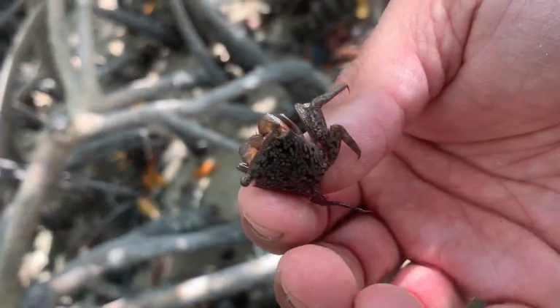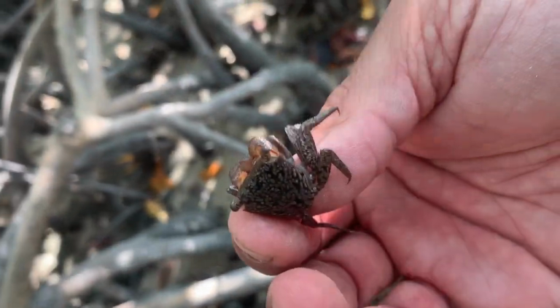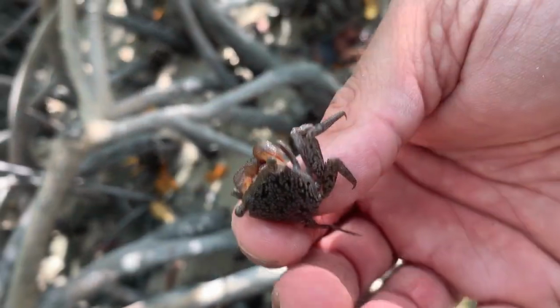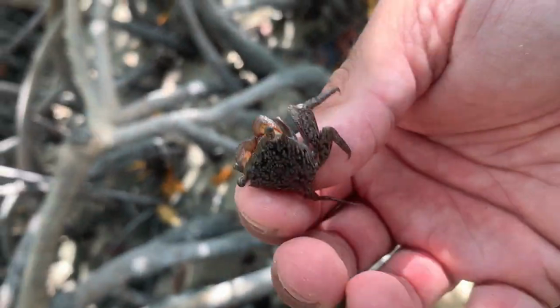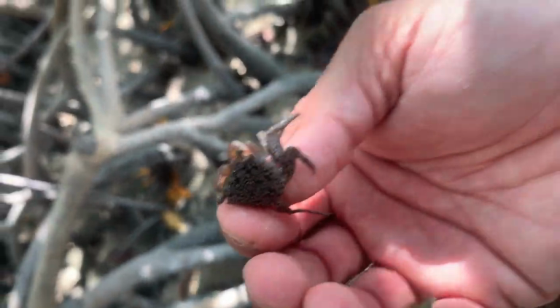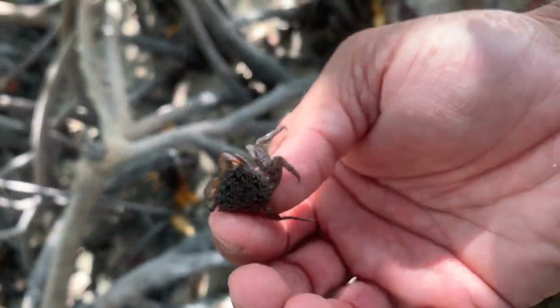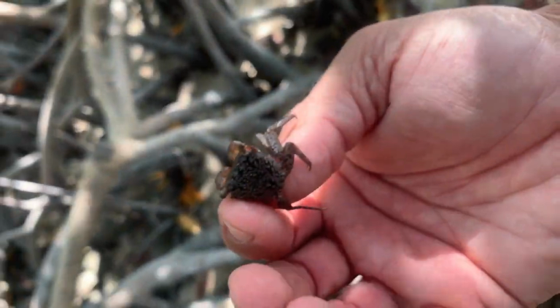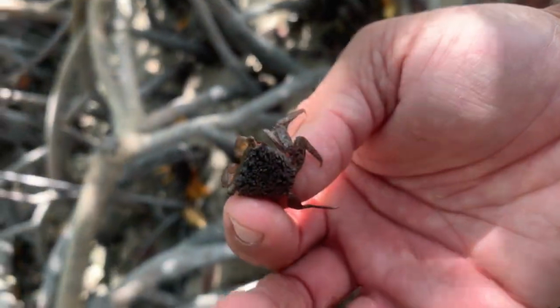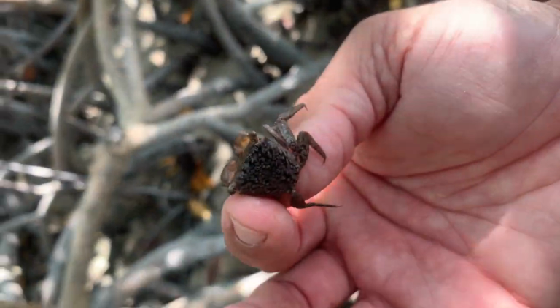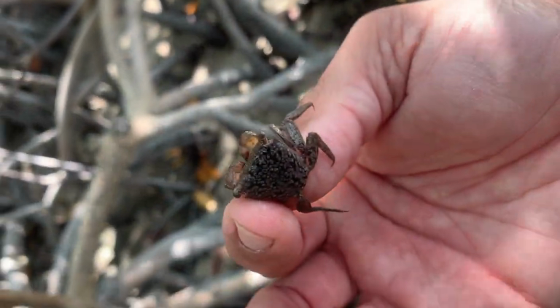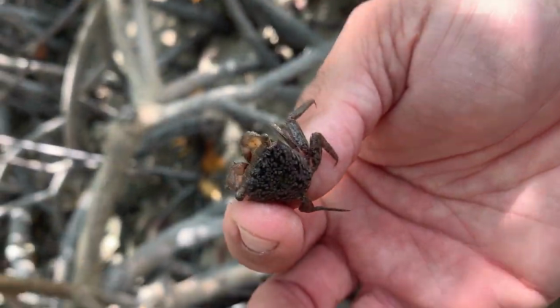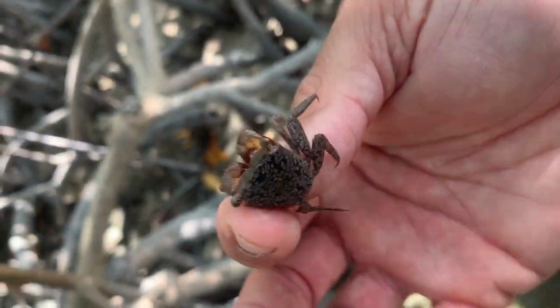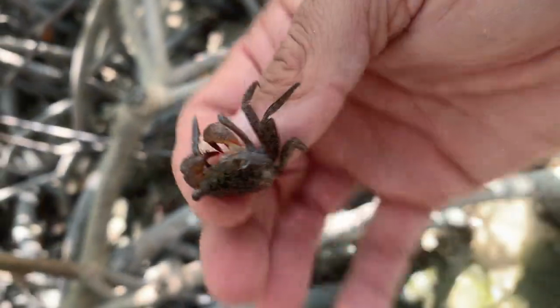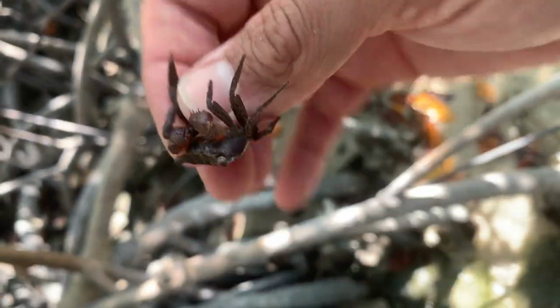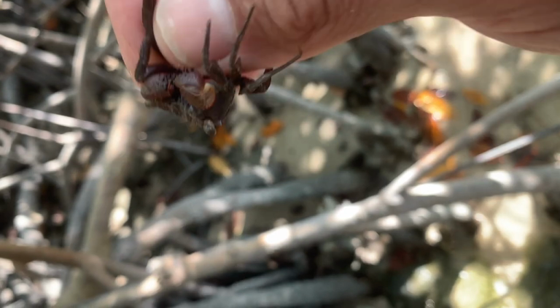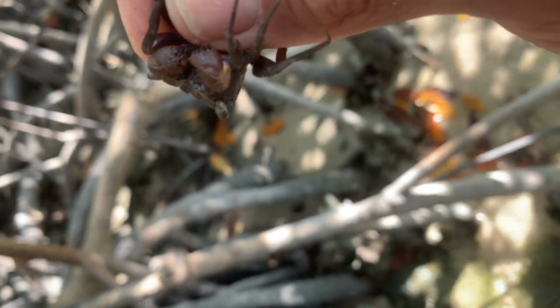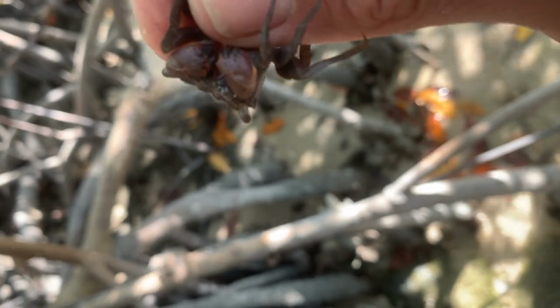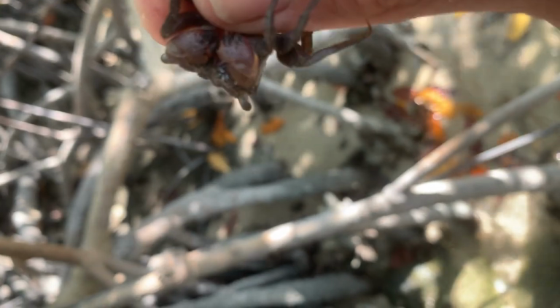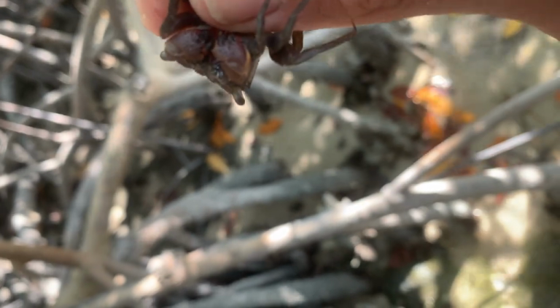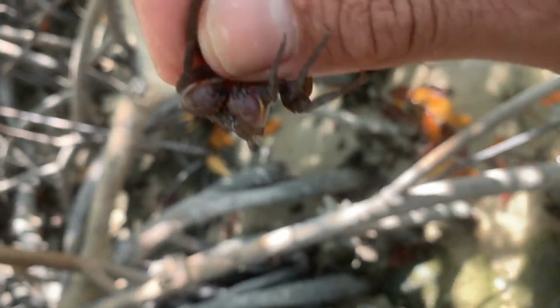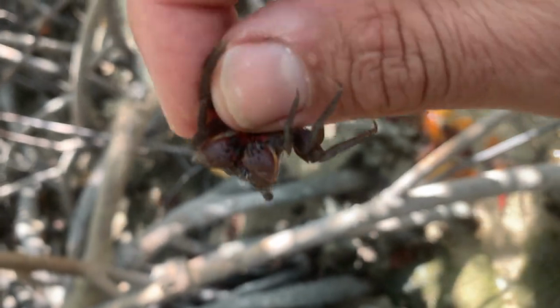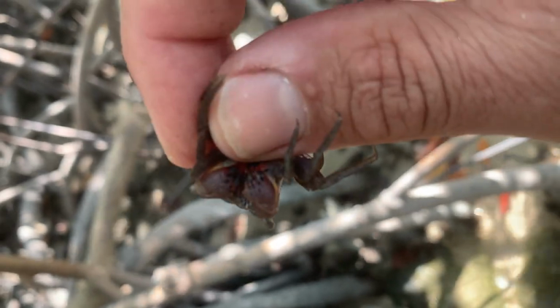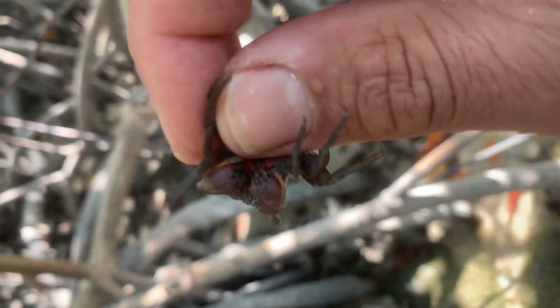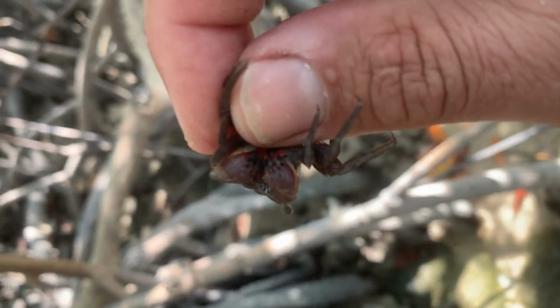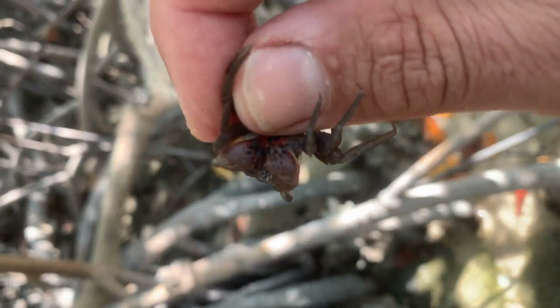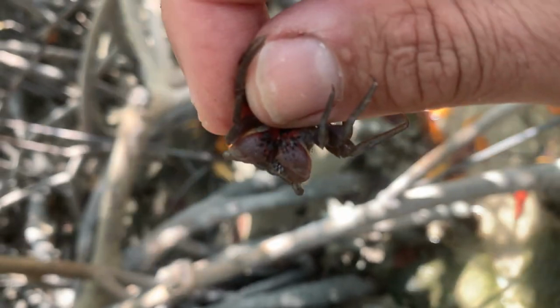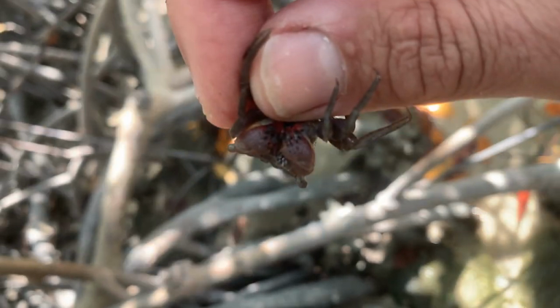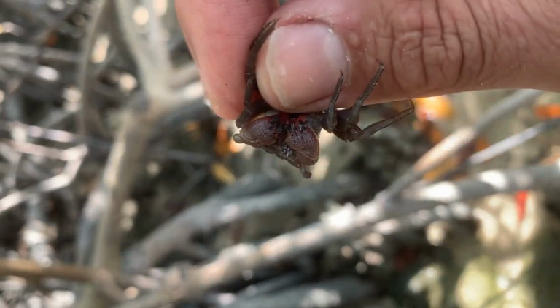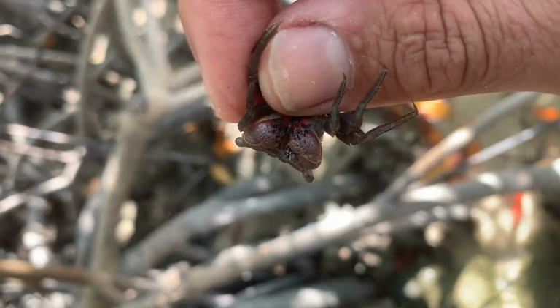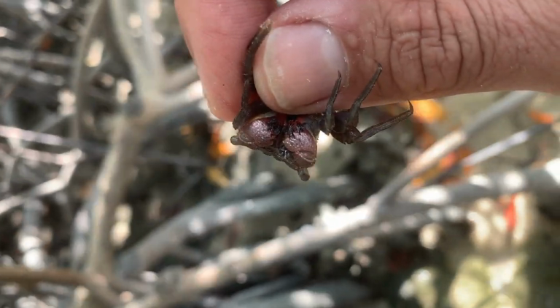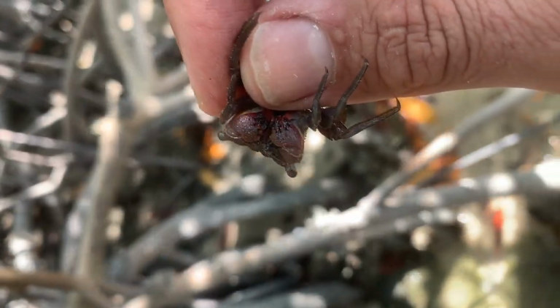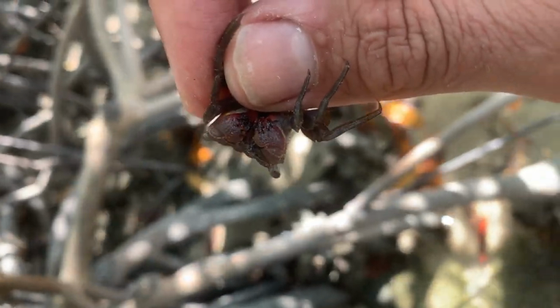They're easier at night, but I just found a couple and we're going to see if we can get a few more so we can go fishing.